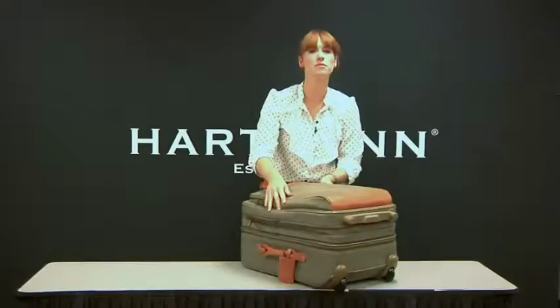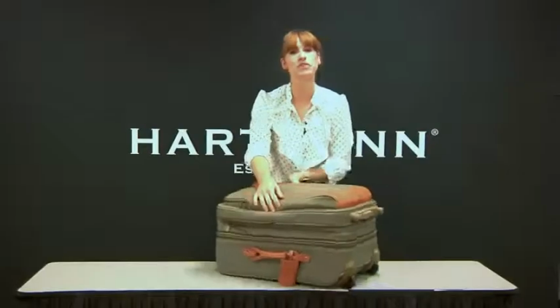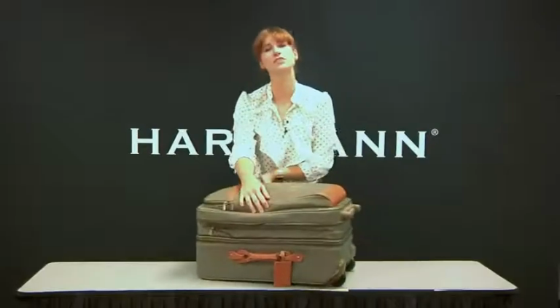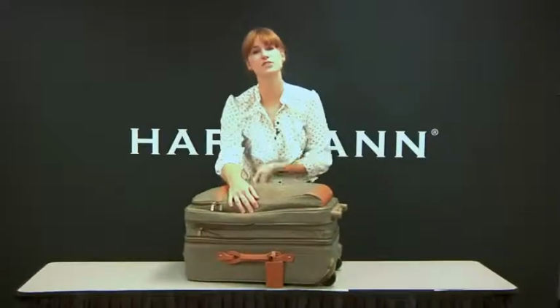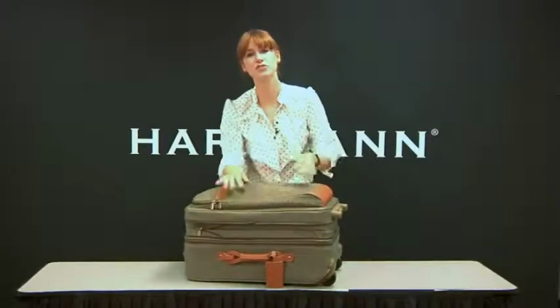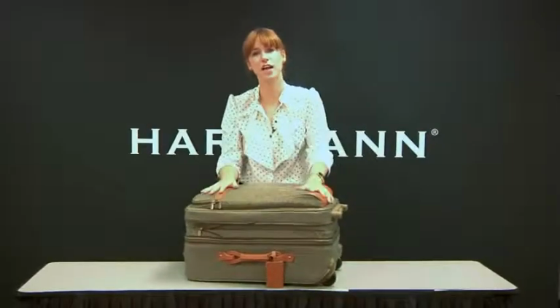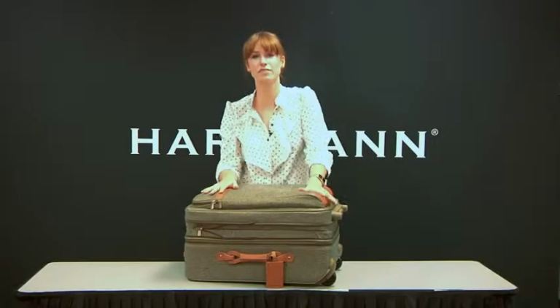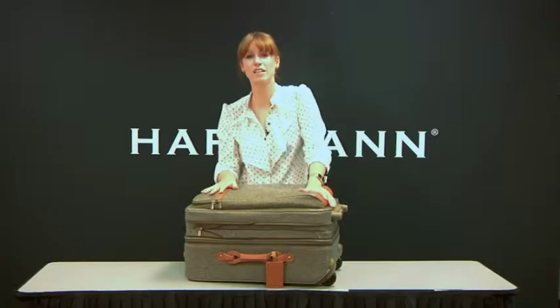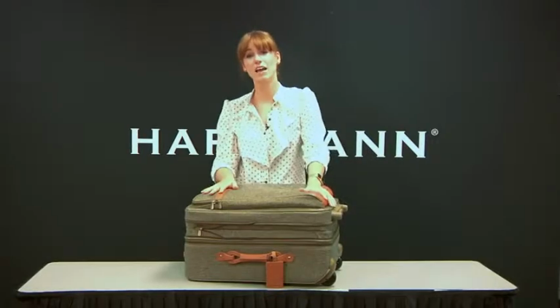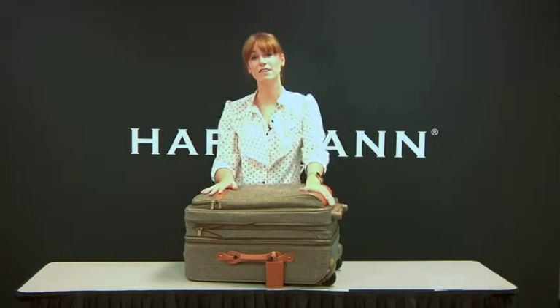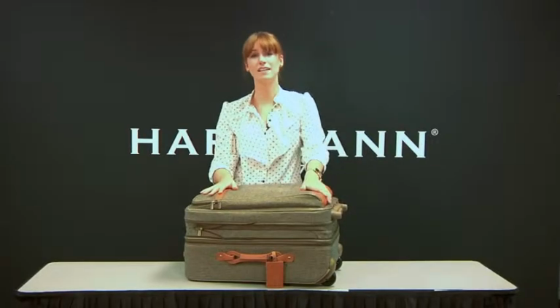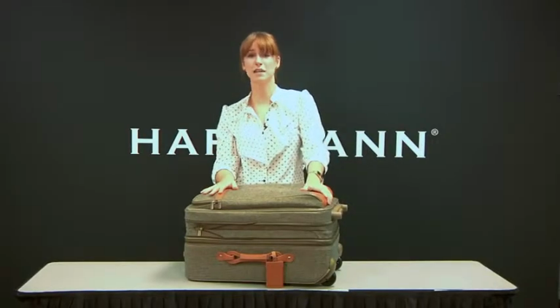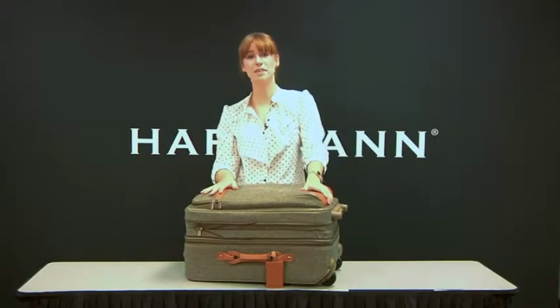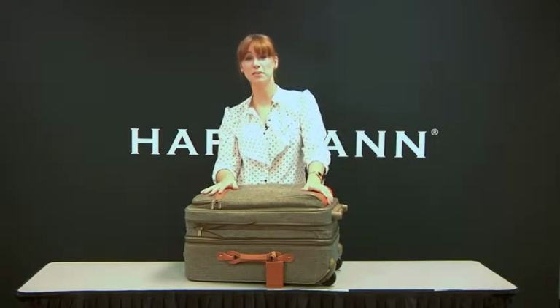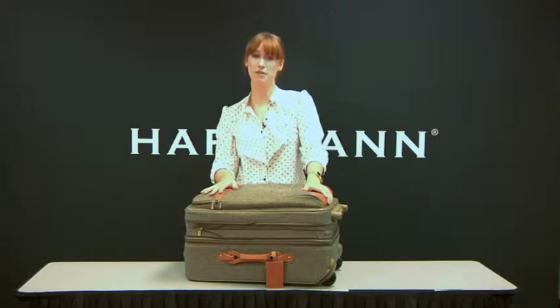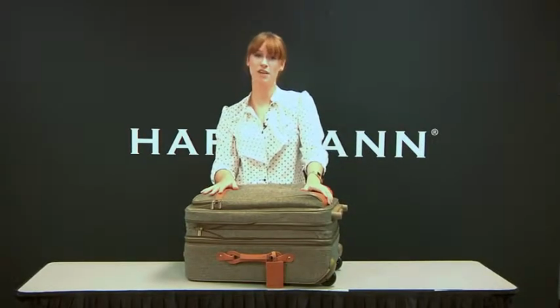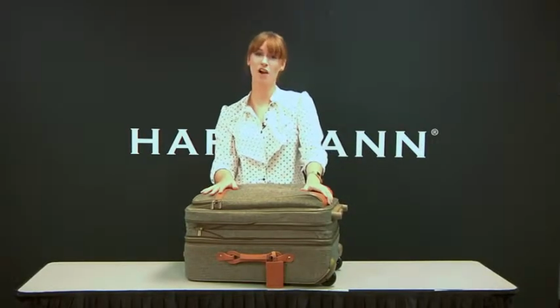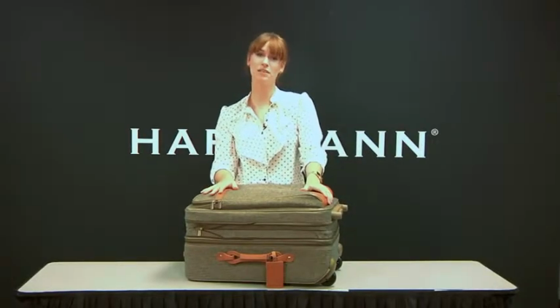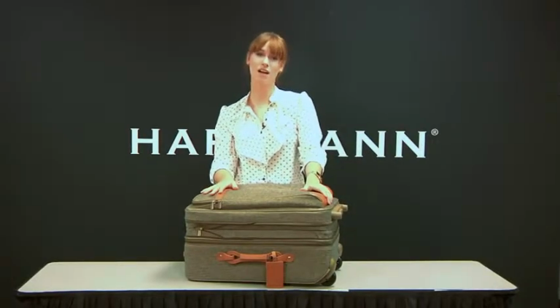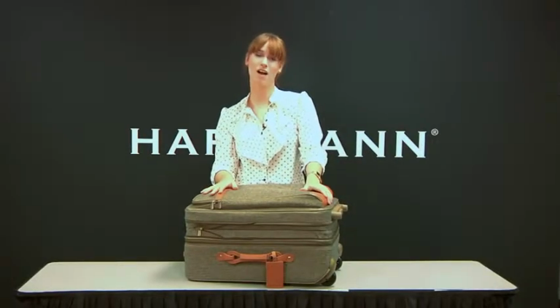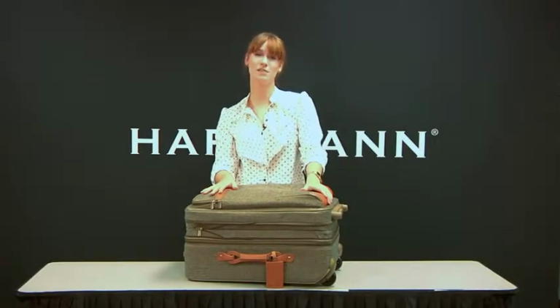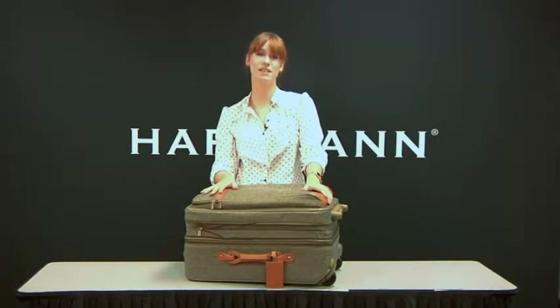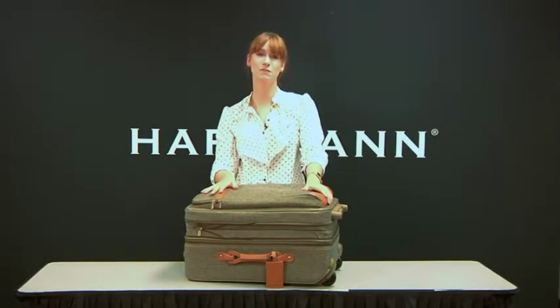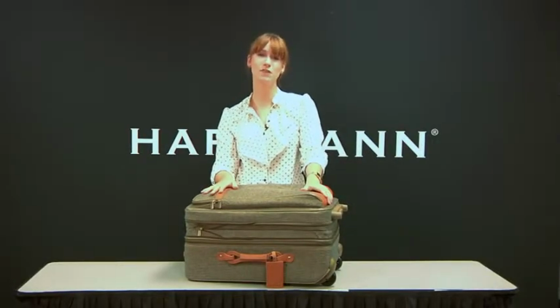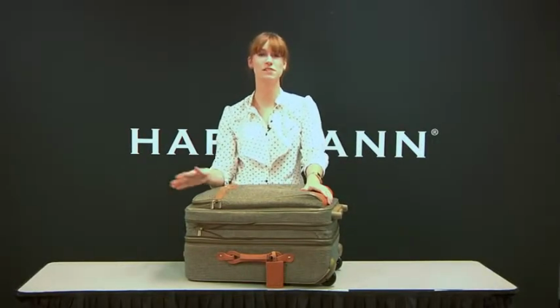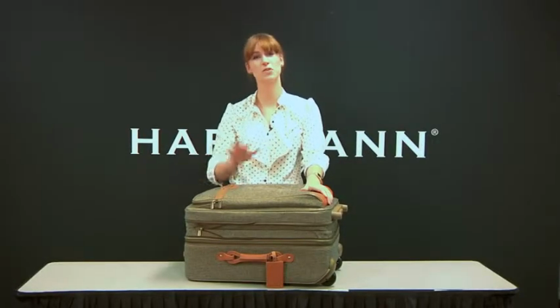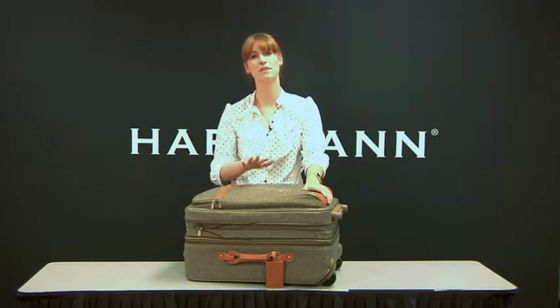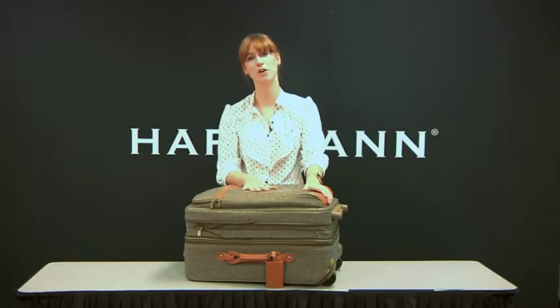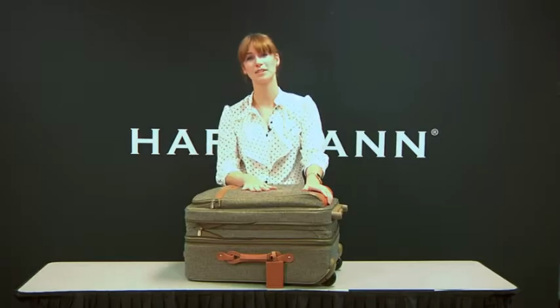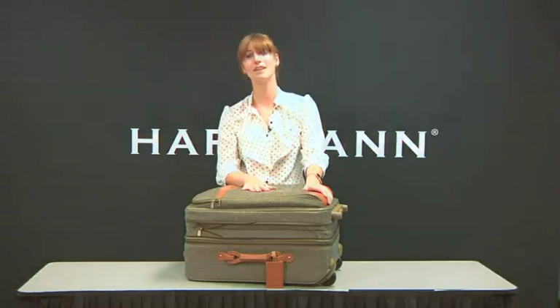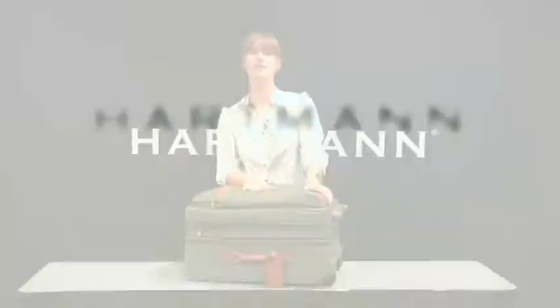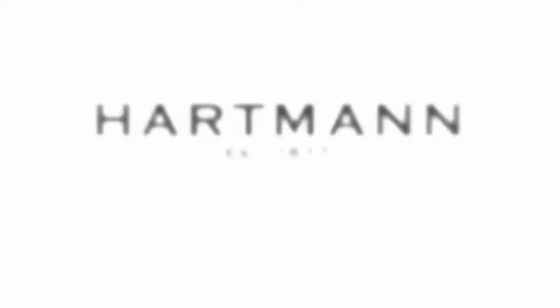Hartman wishes you safe travels. Visit www.hartman.com to see the full assortment of Hartman luggage.